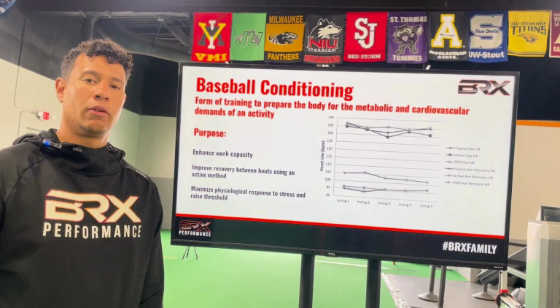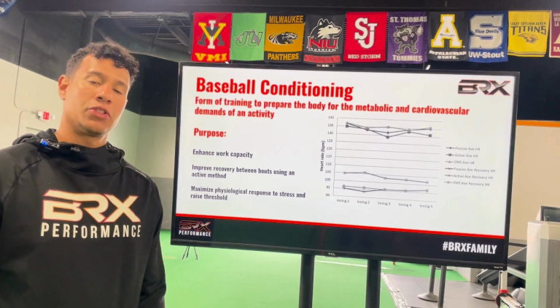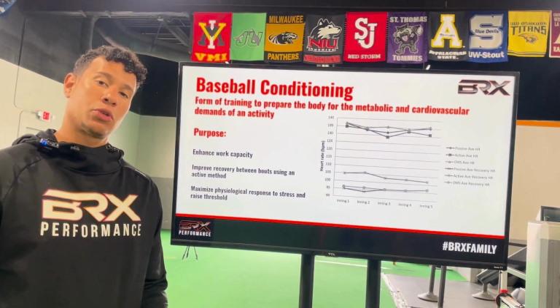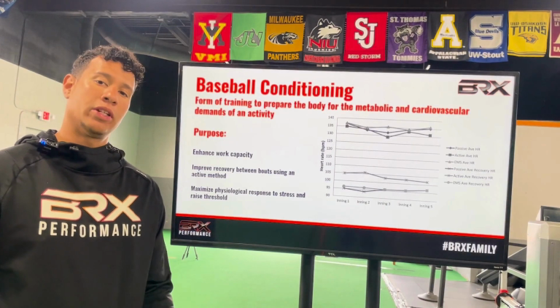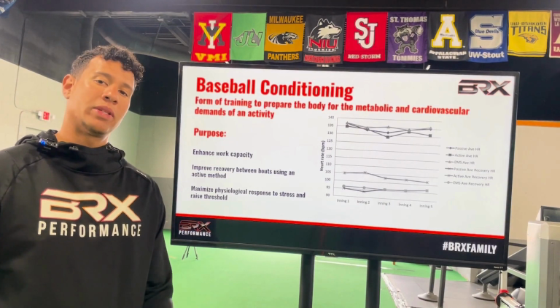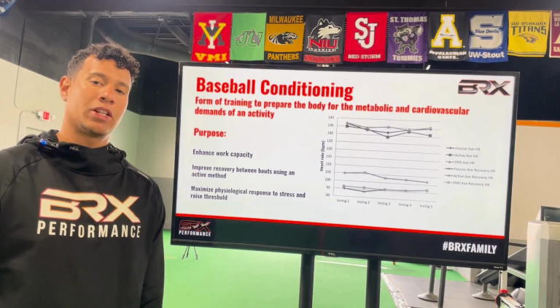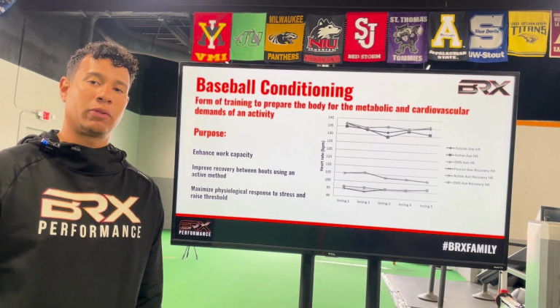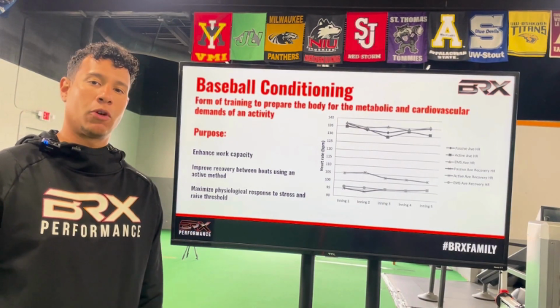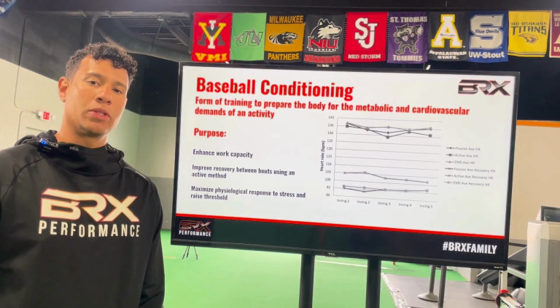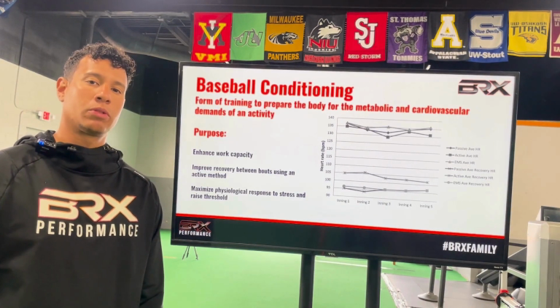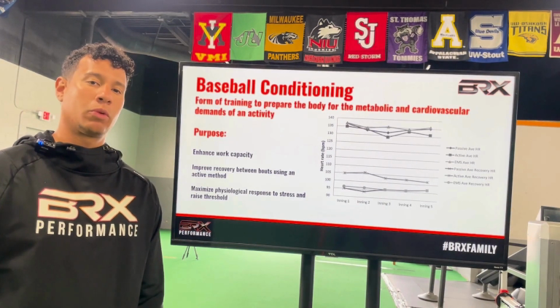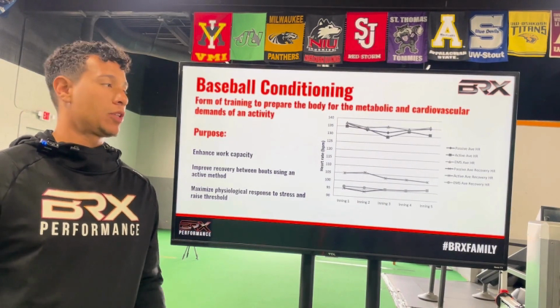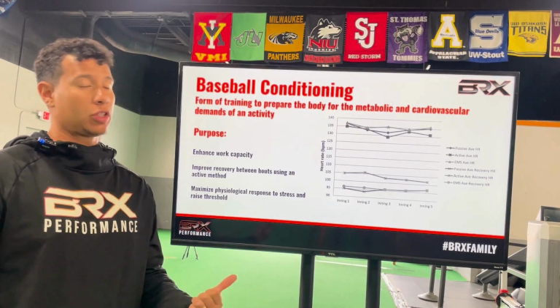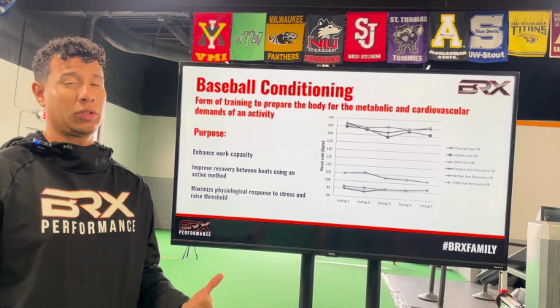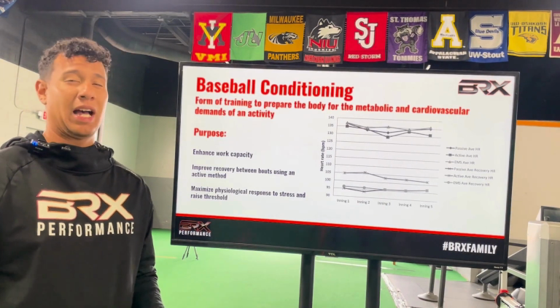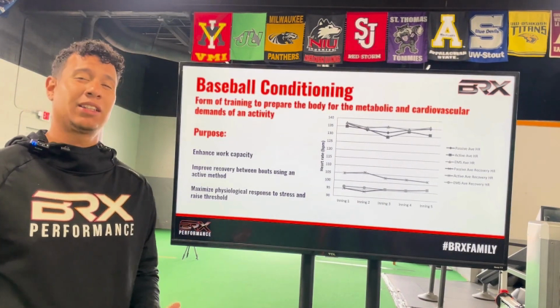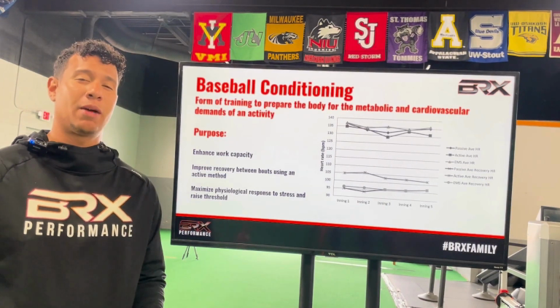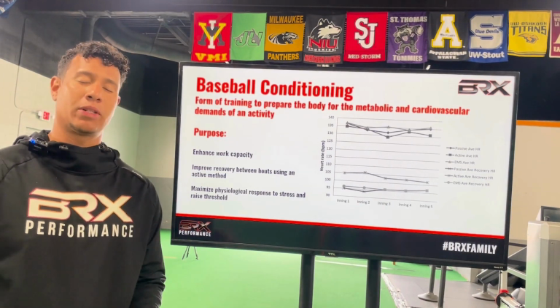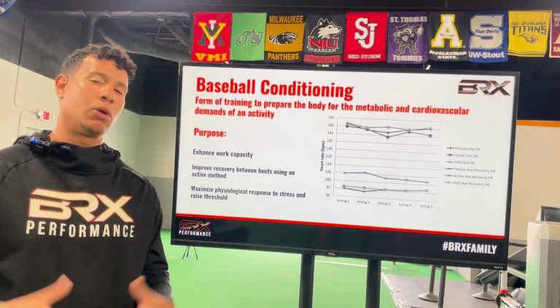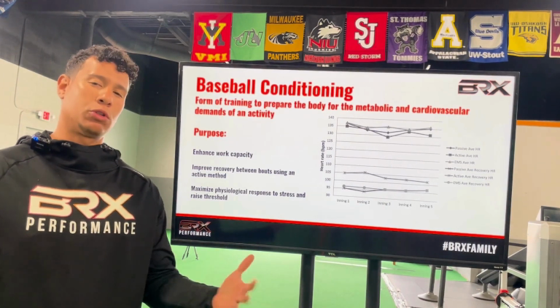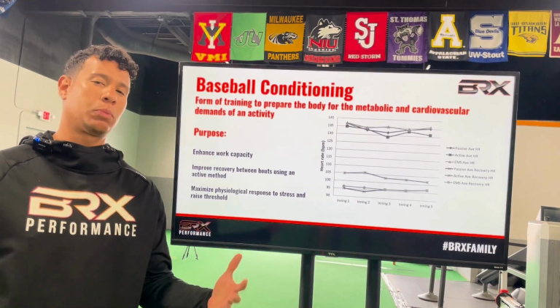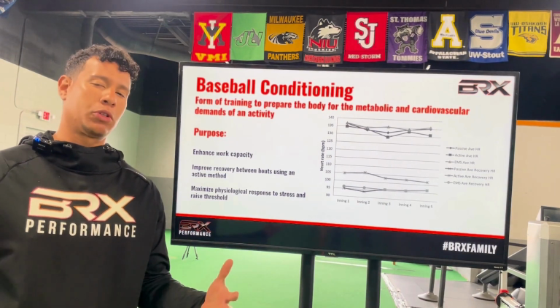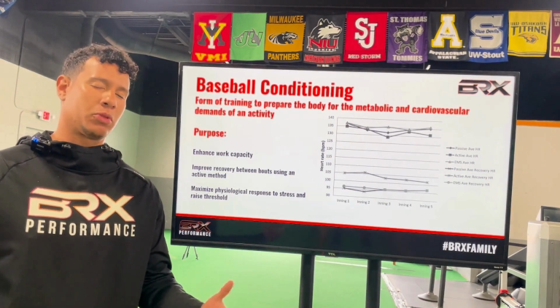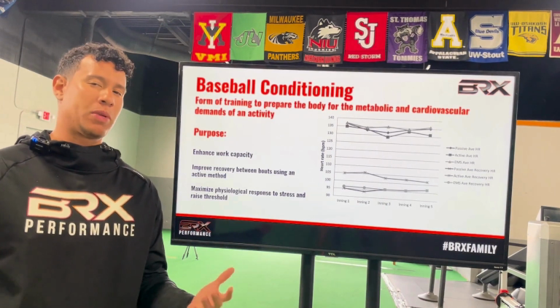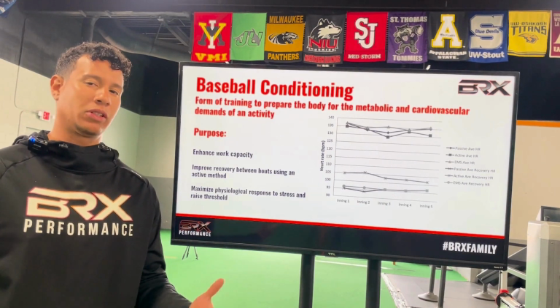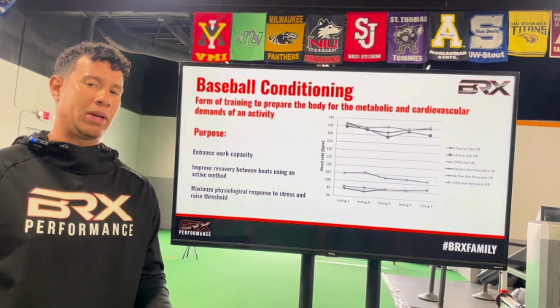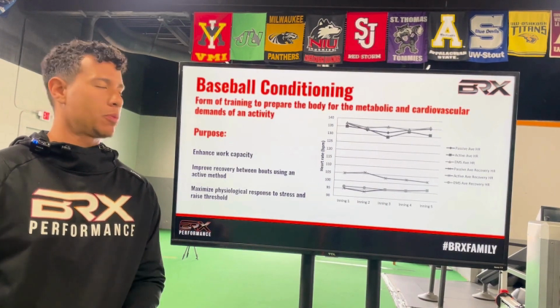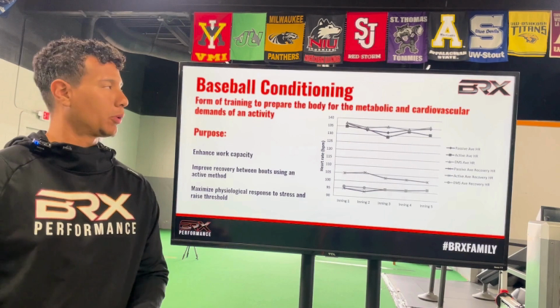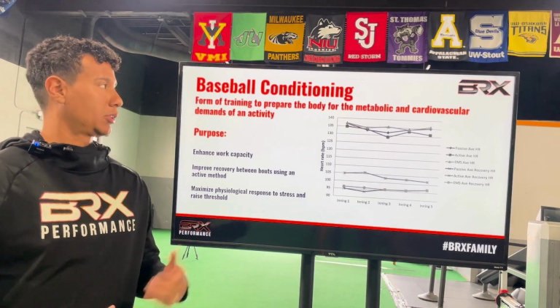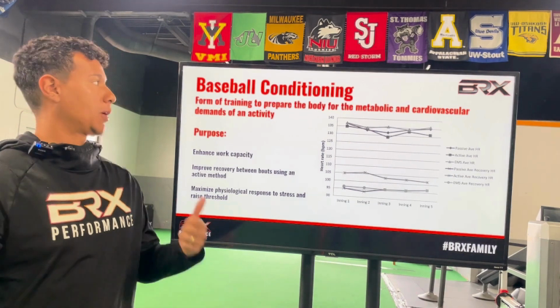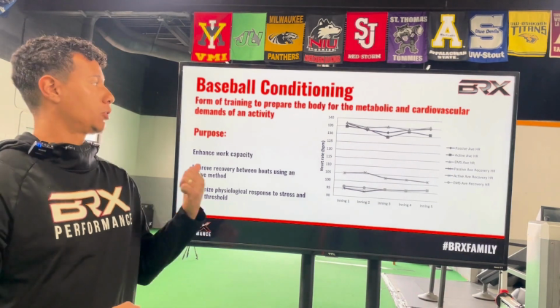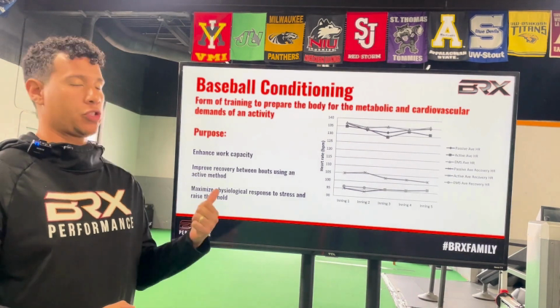Francisco here, BRX Performance. We're going to discuss today a hot topic among all sports, but especially in baseball — we're going to talk about conditioning.